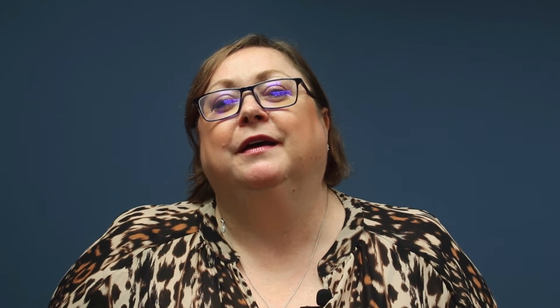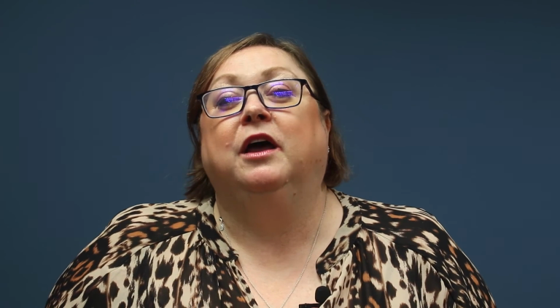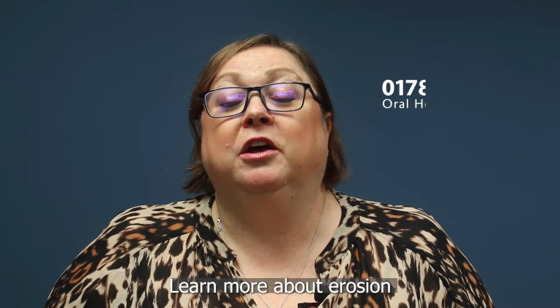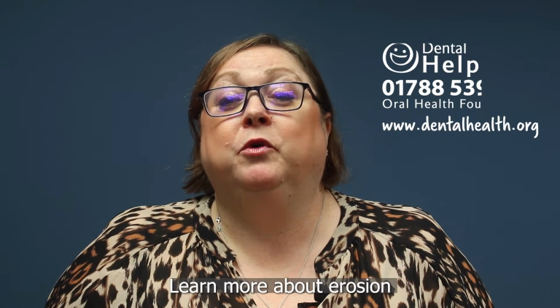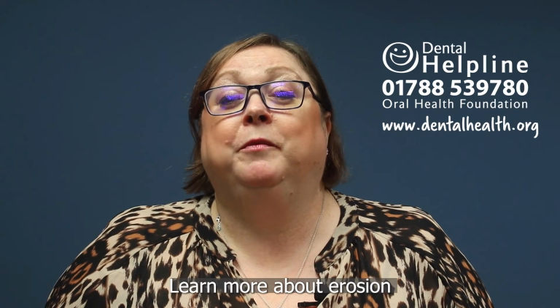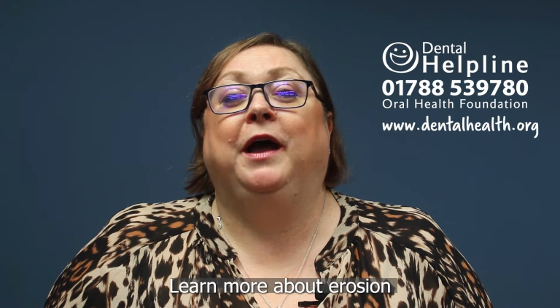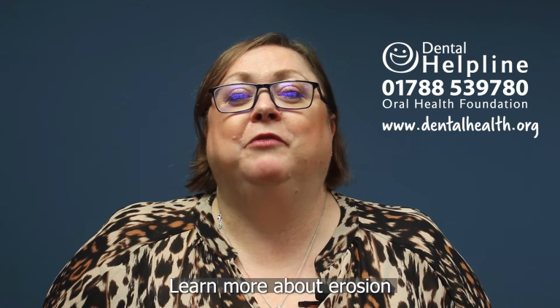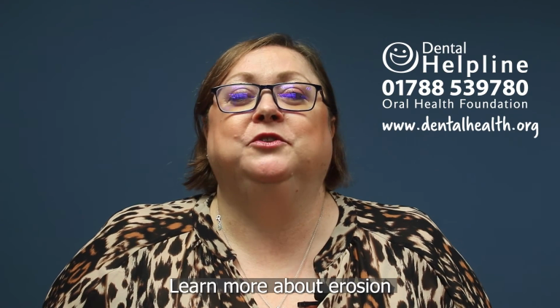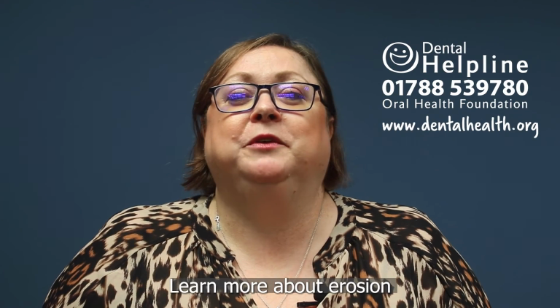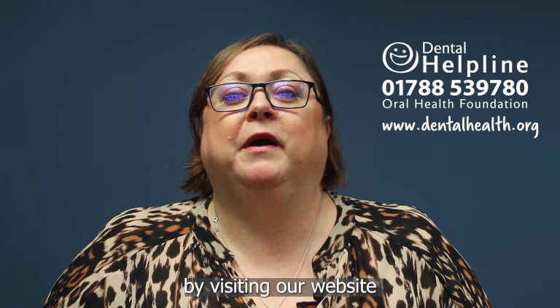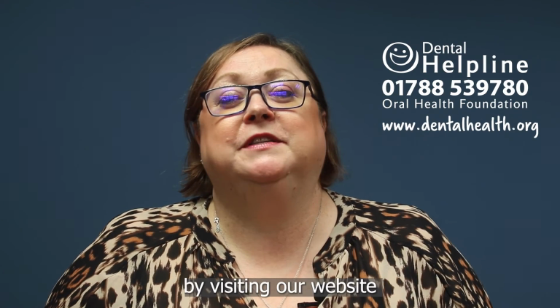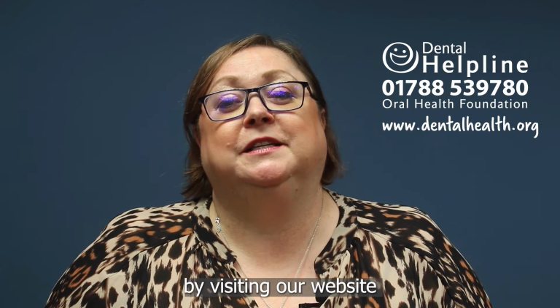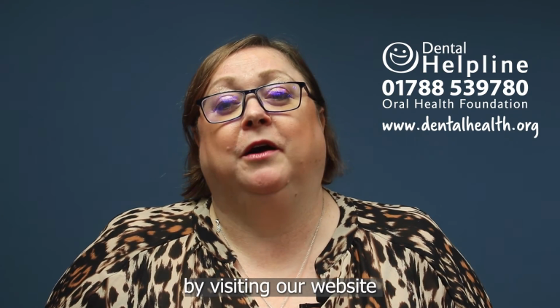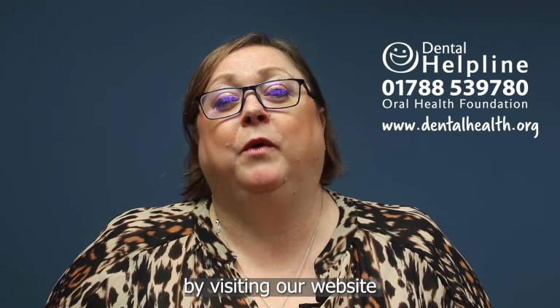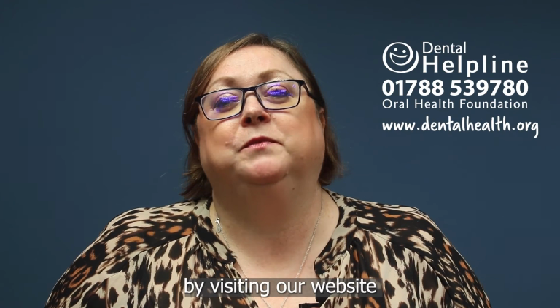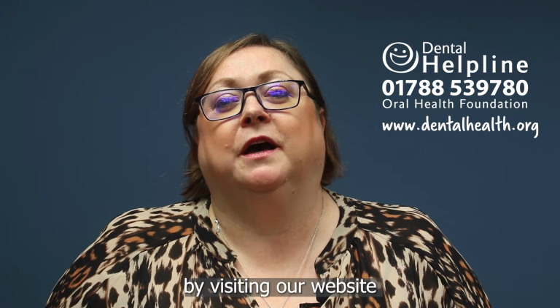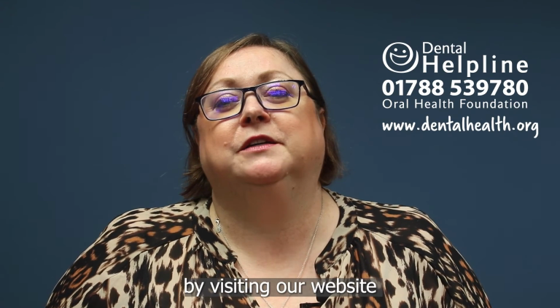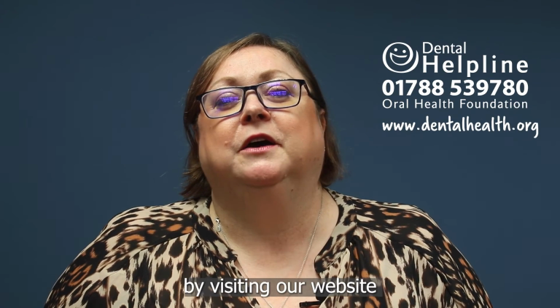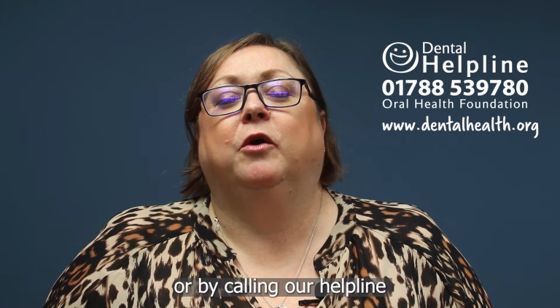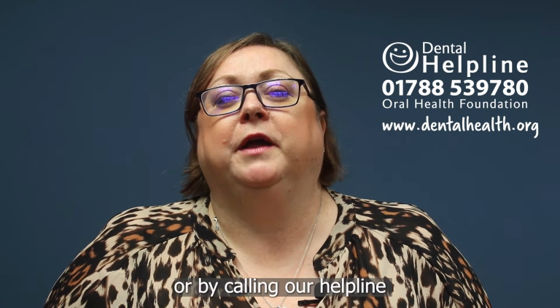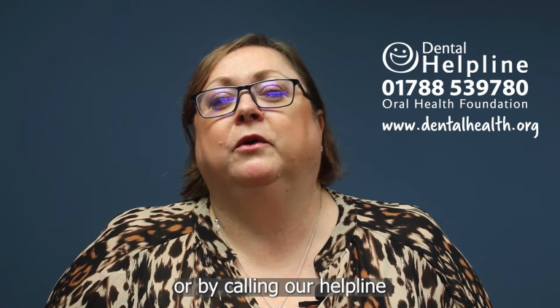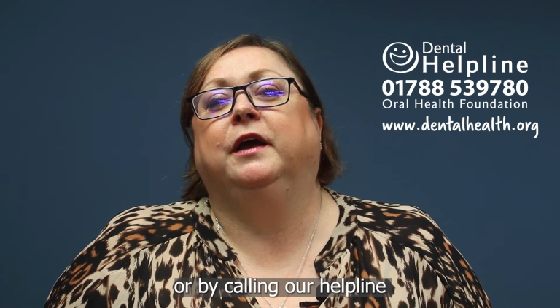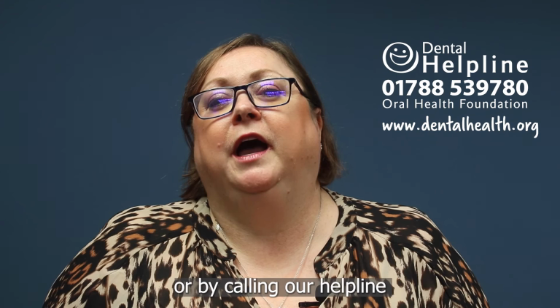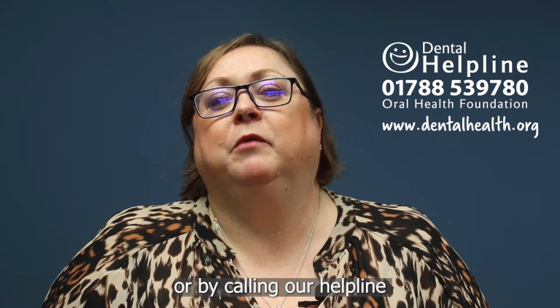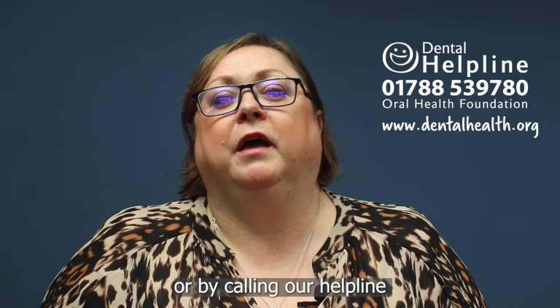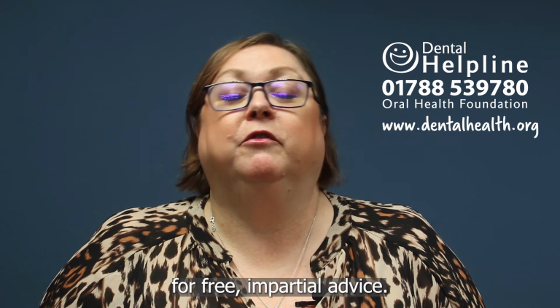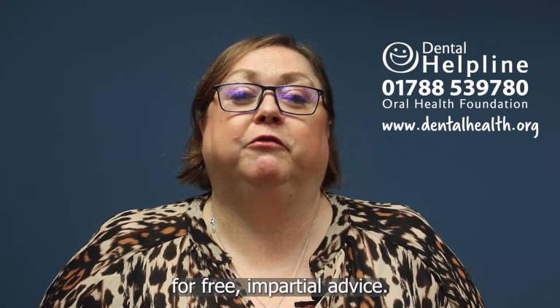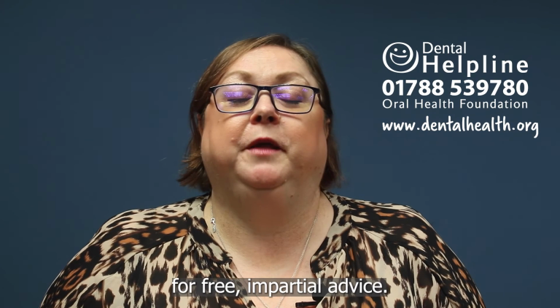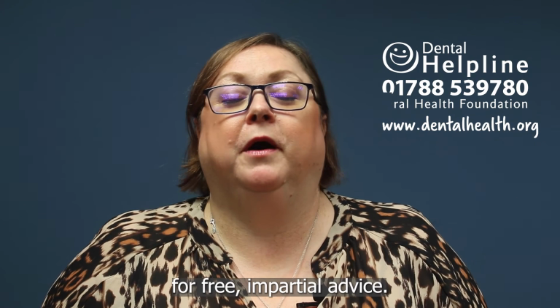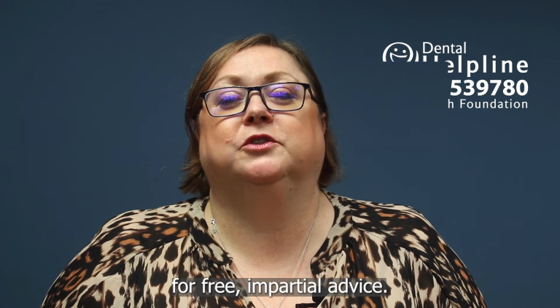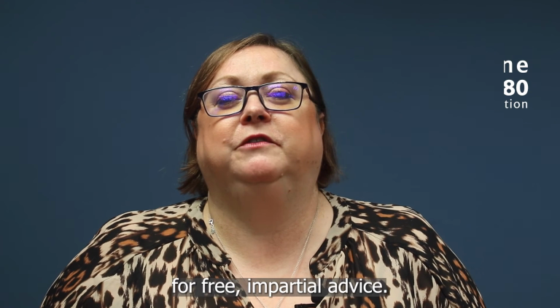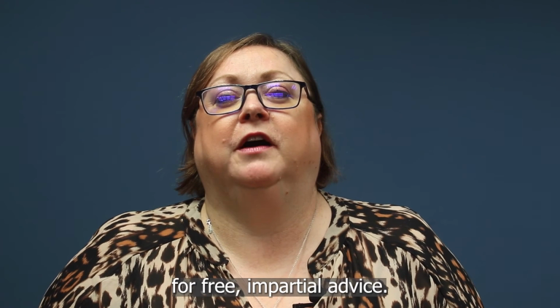Learn more about erosion by visiting our website or by calling our helpline for free, impartial advice.